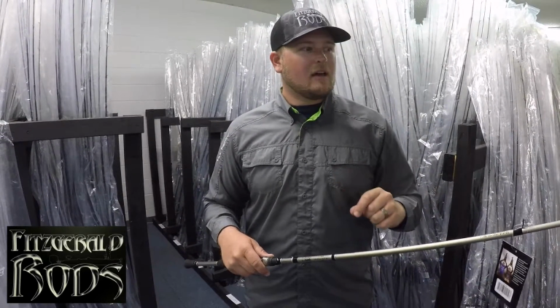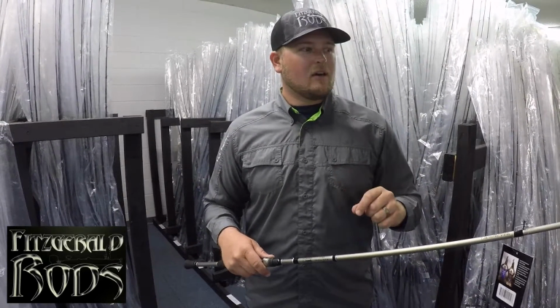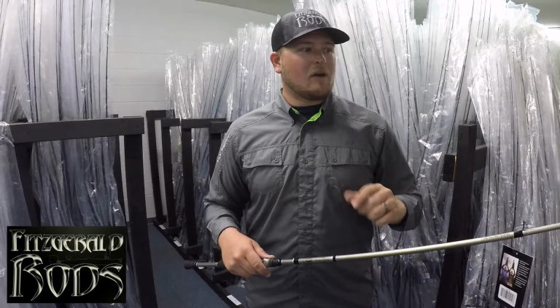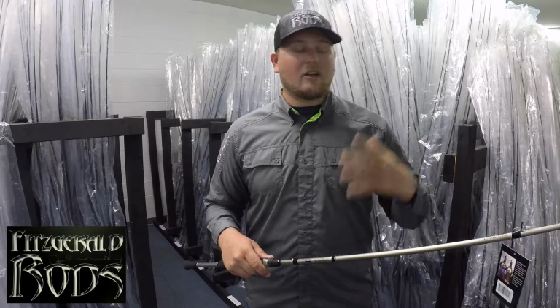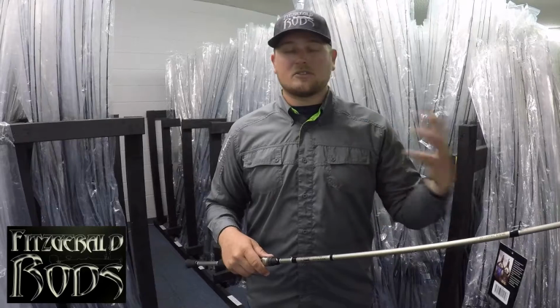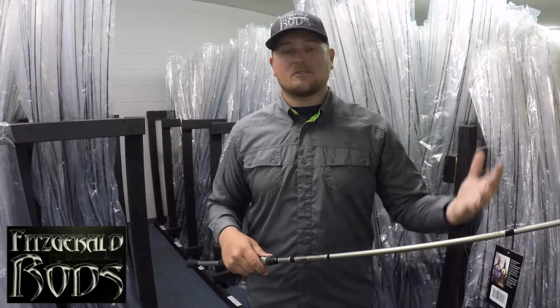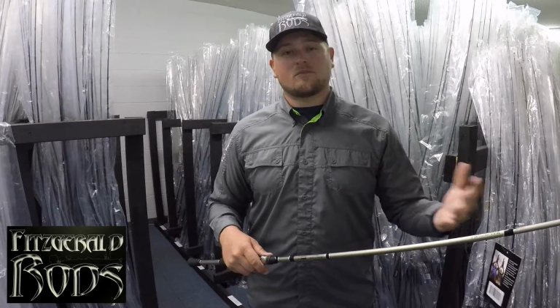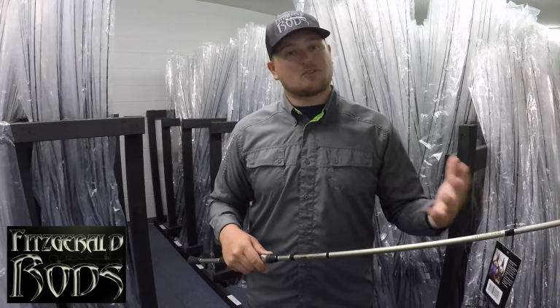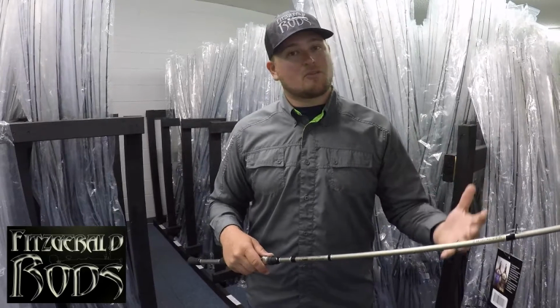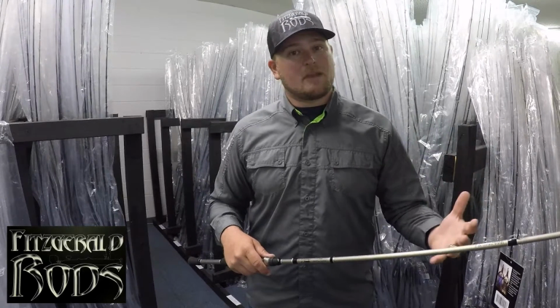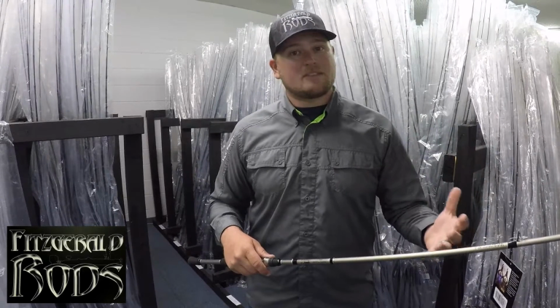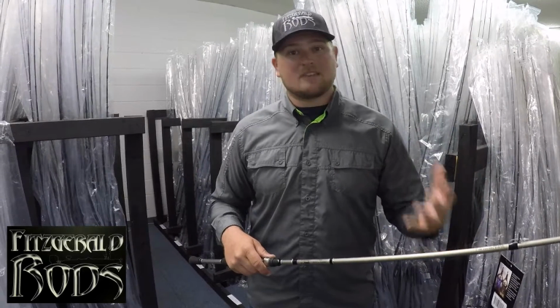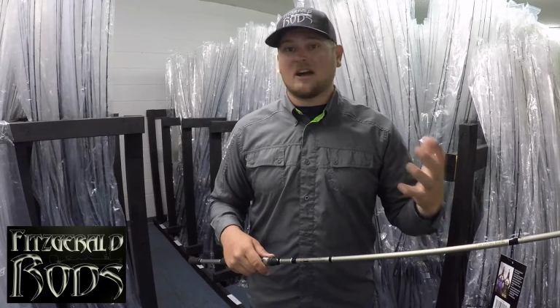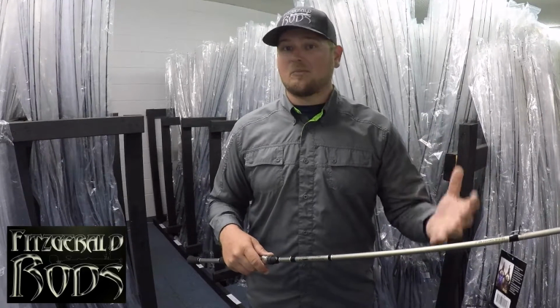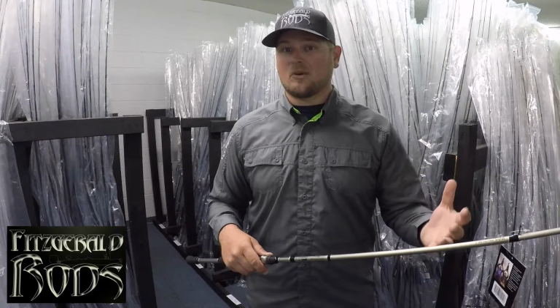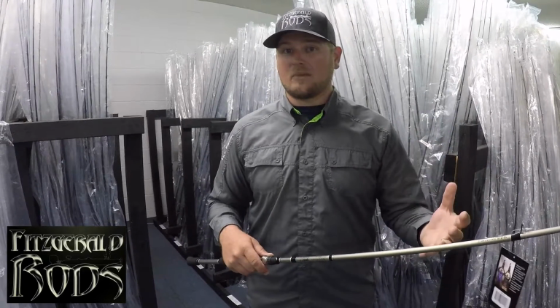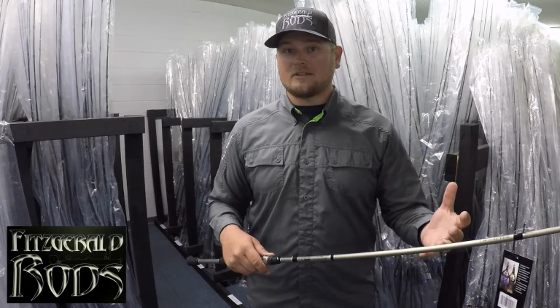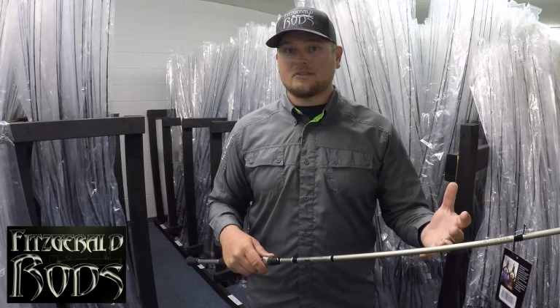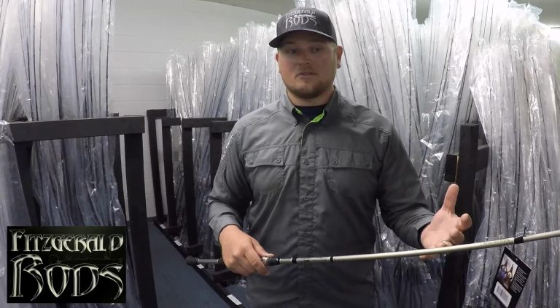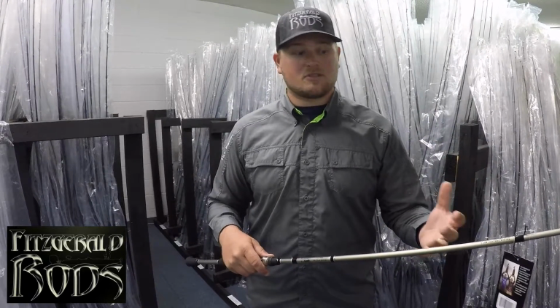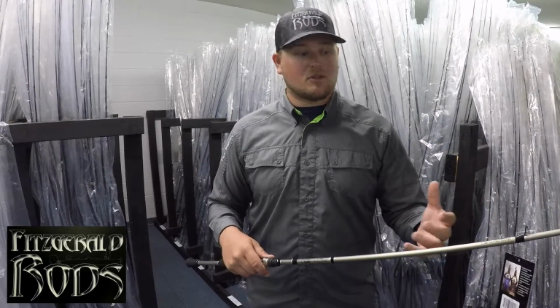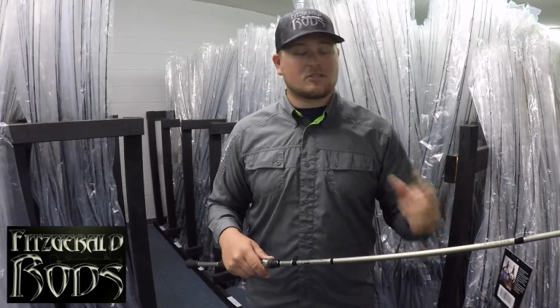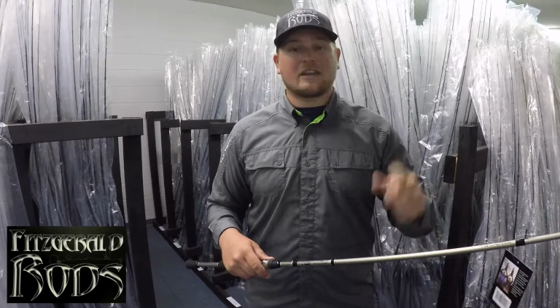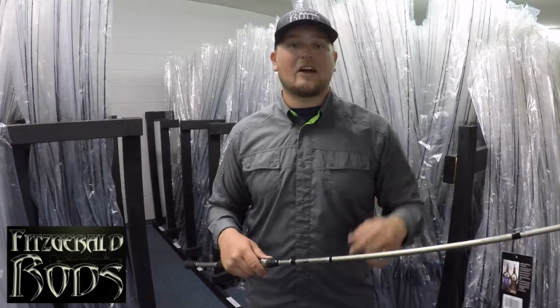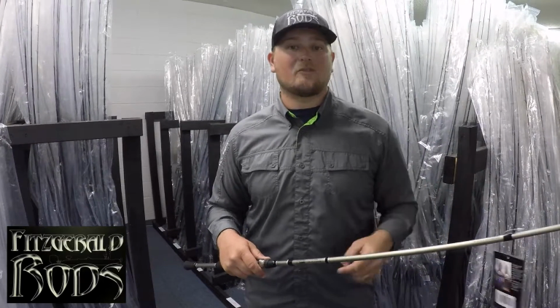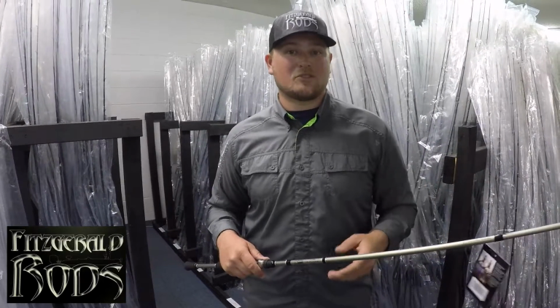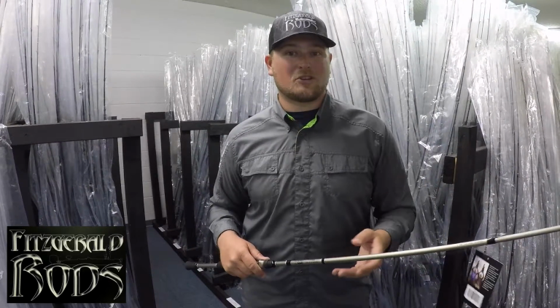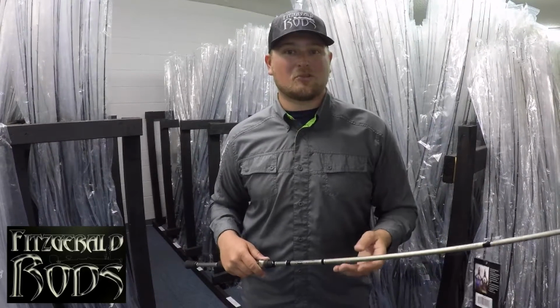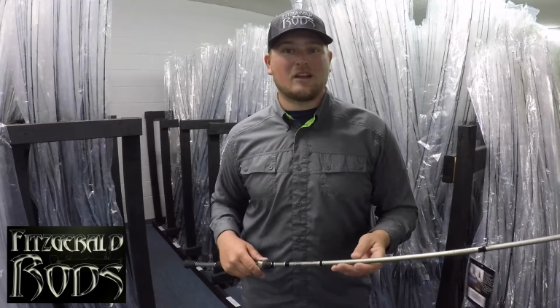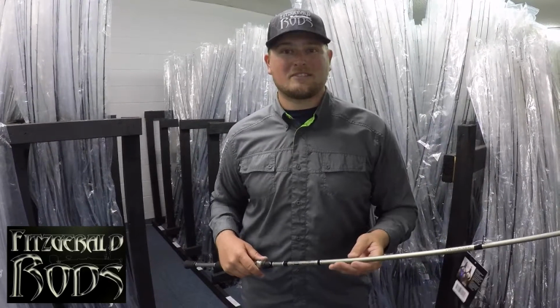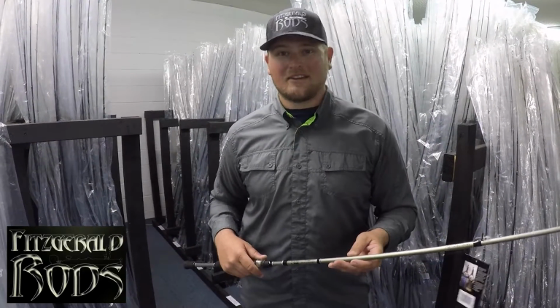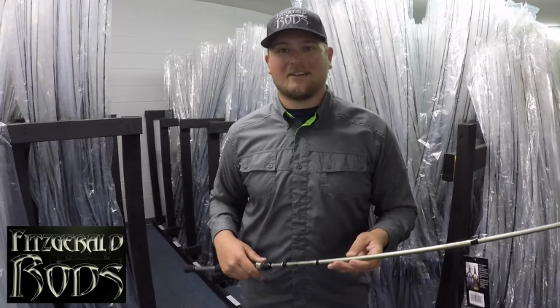I also use it for jerk baits and topwater baits too, so check it out at FitzgeraldRods.com.